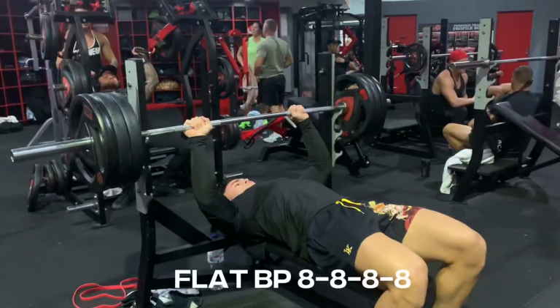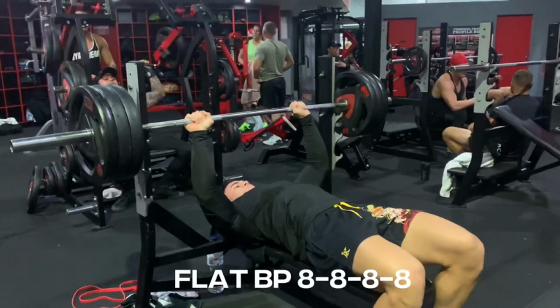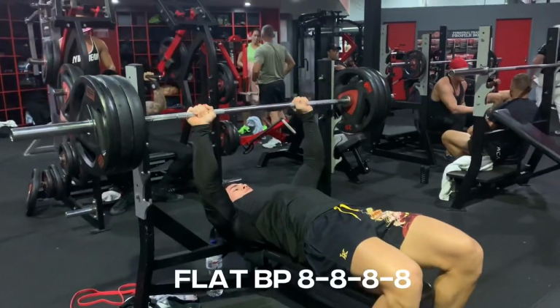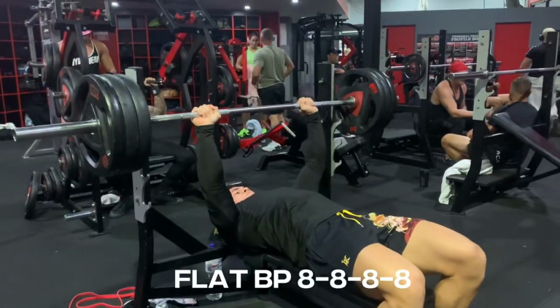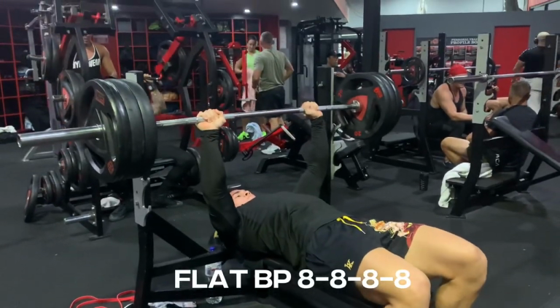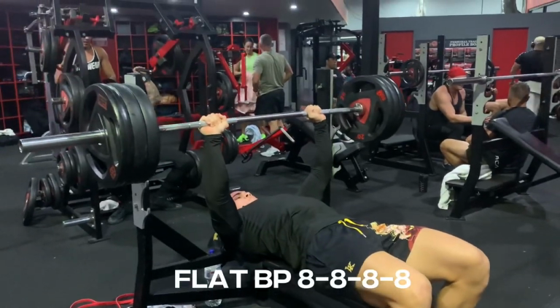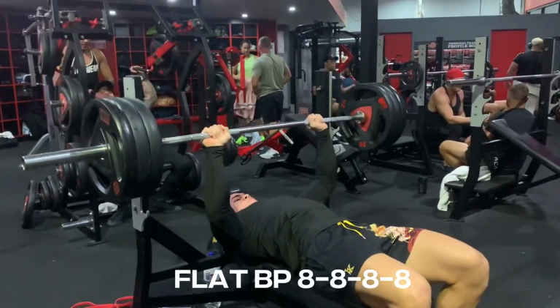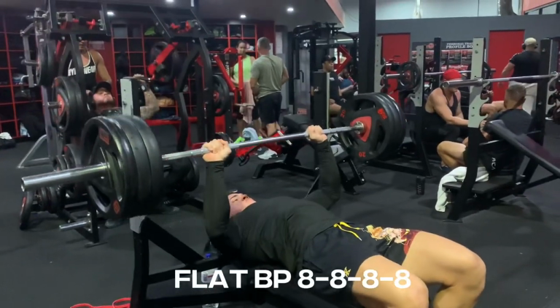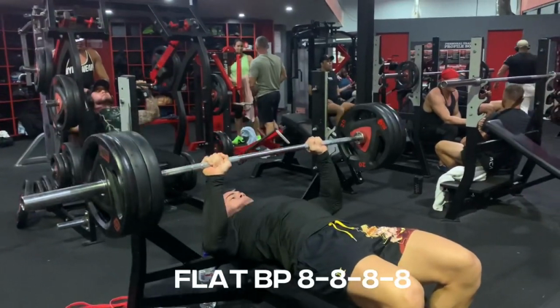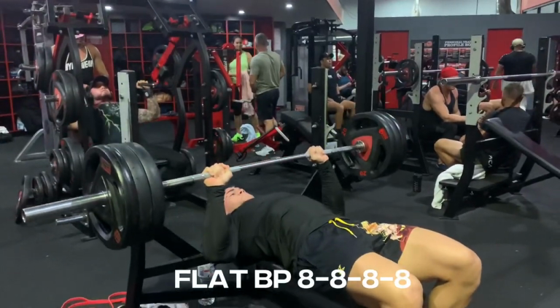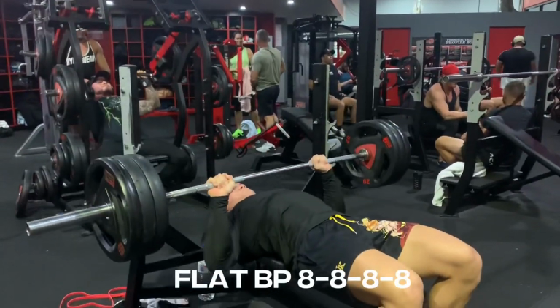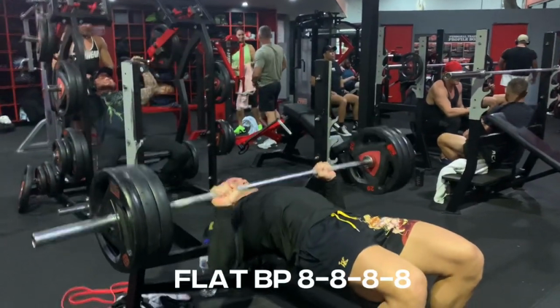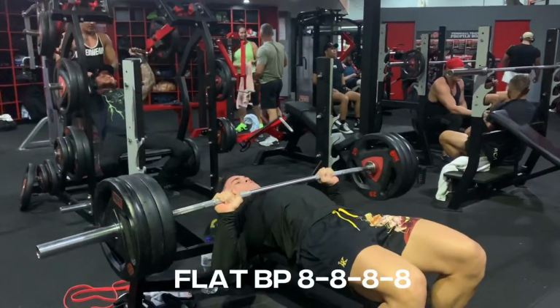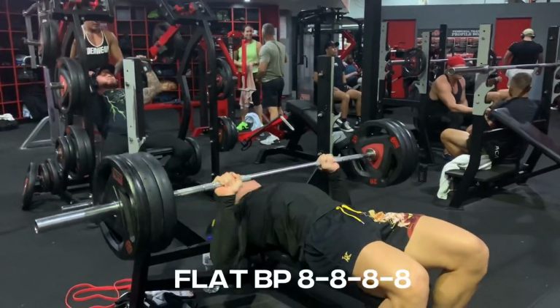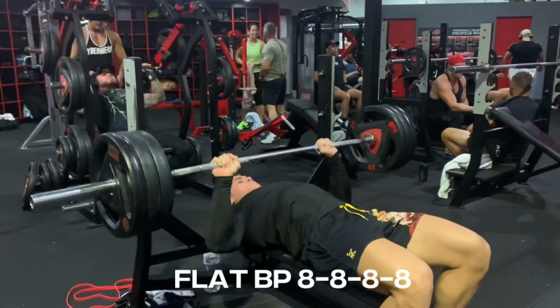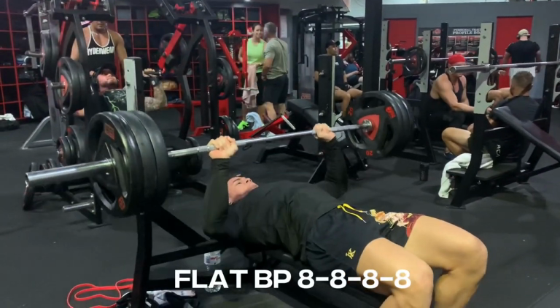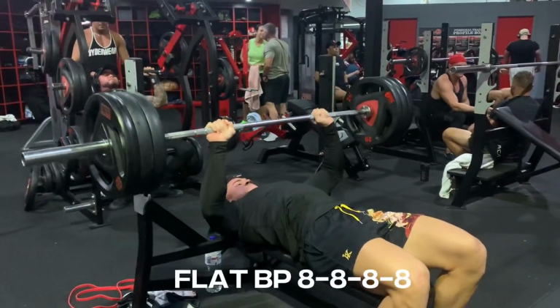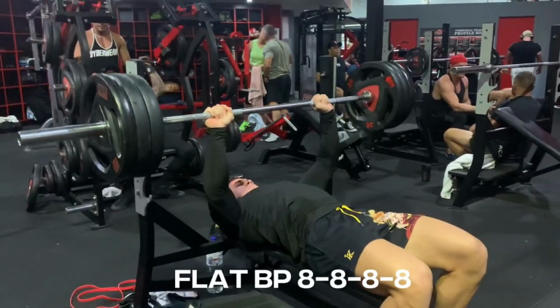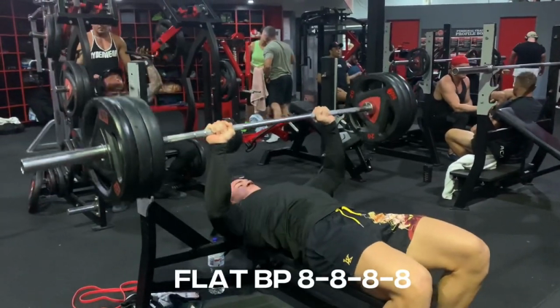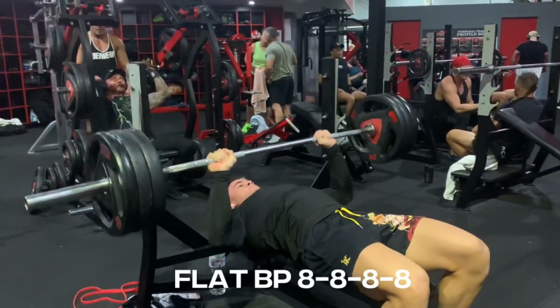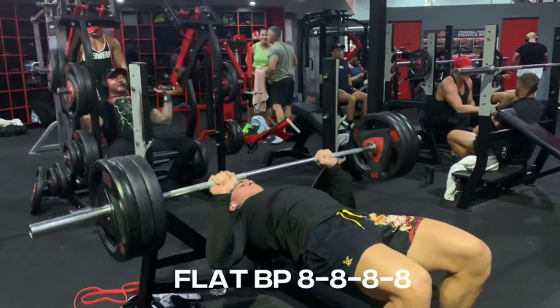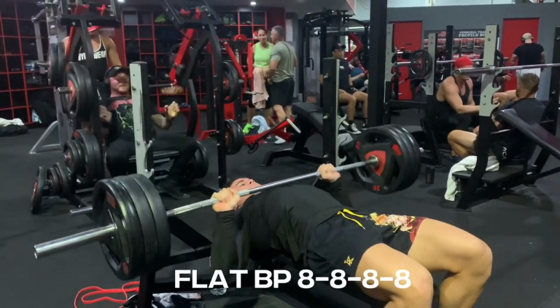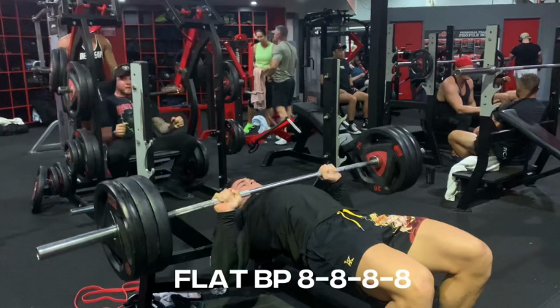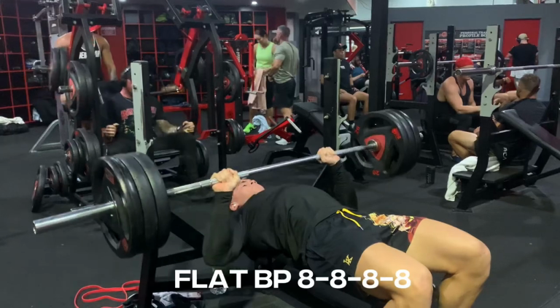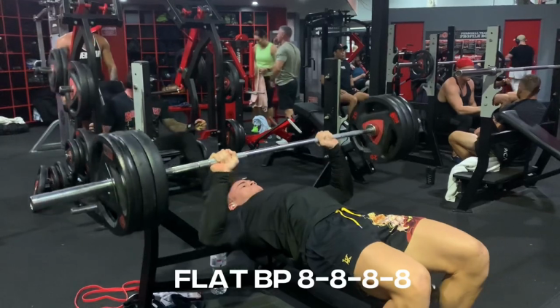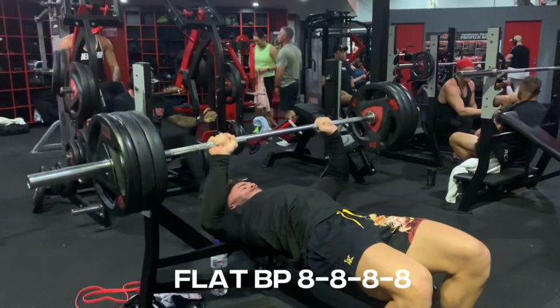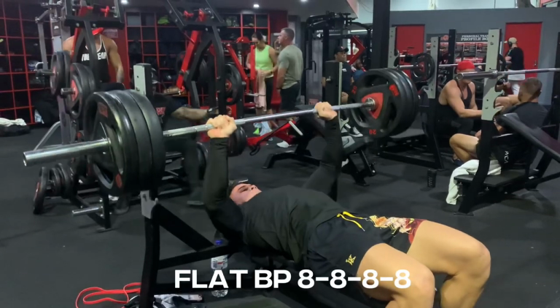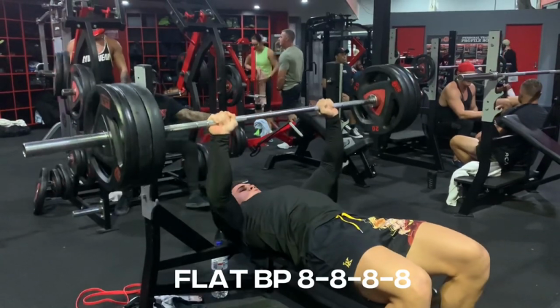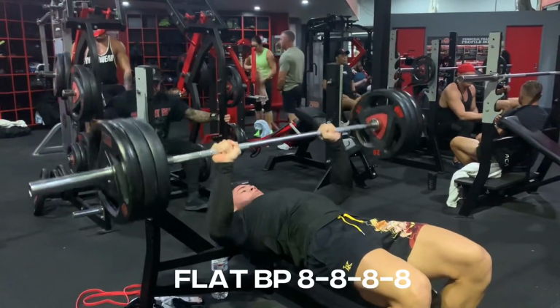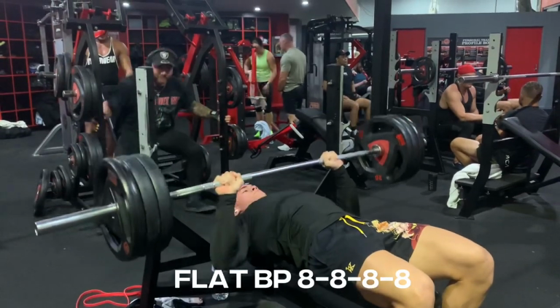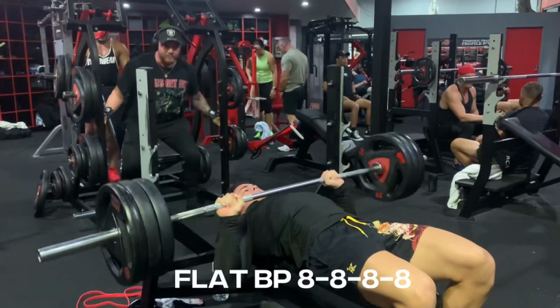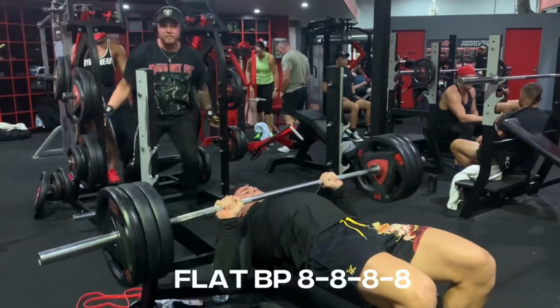So first exercise, we've got flat bench press. We've got 8 reps, 4 sets. Try to go as heavy as you can as we're doing low reps.